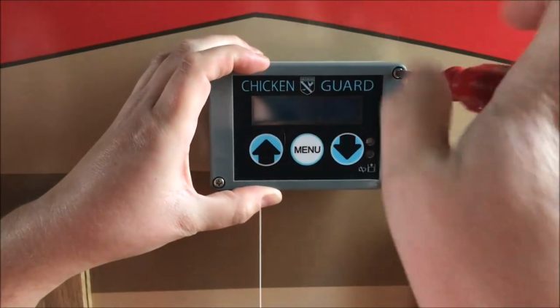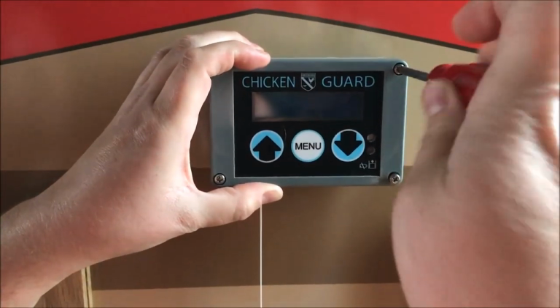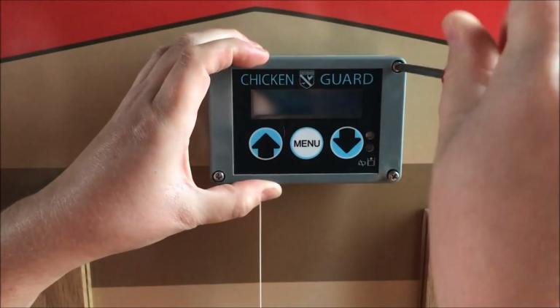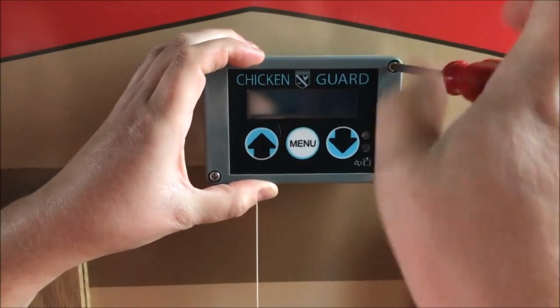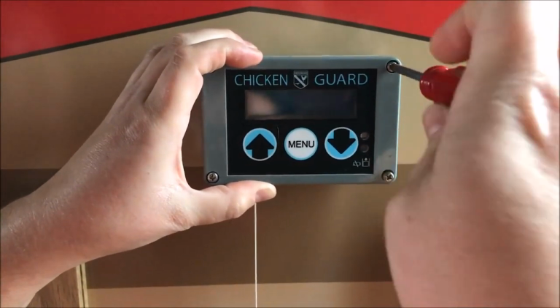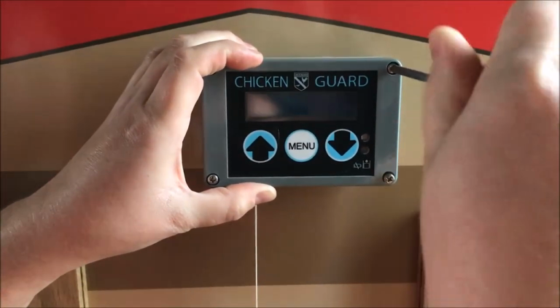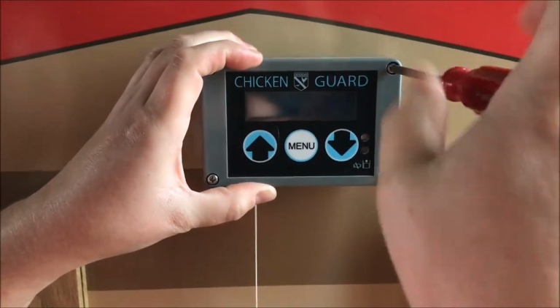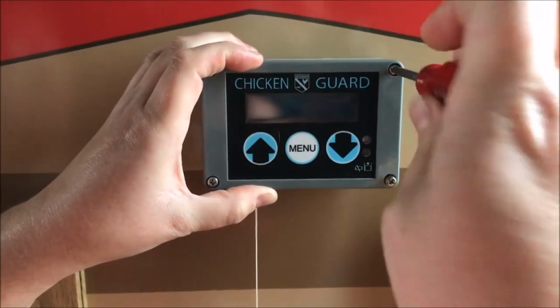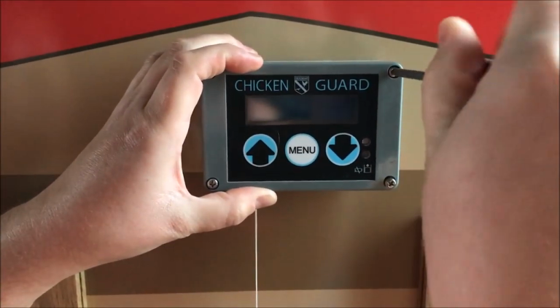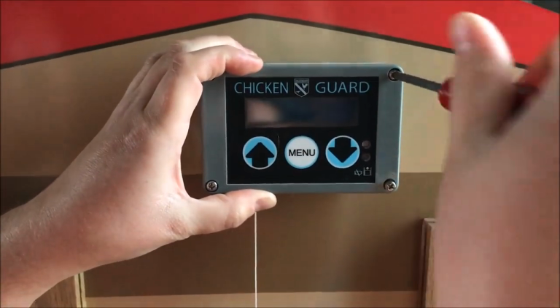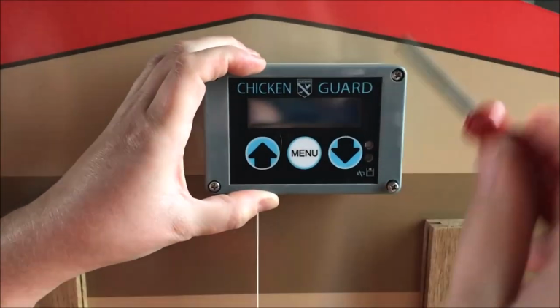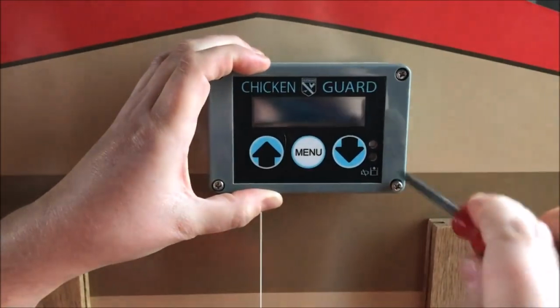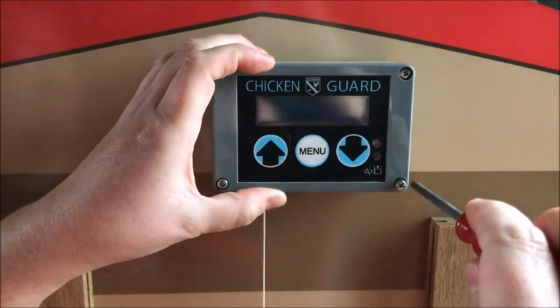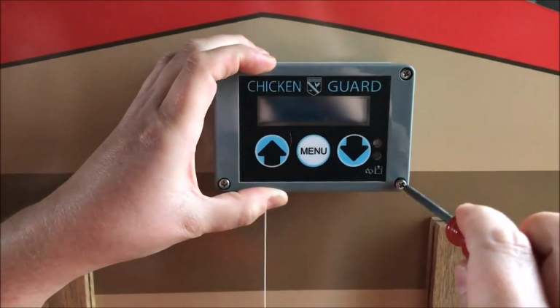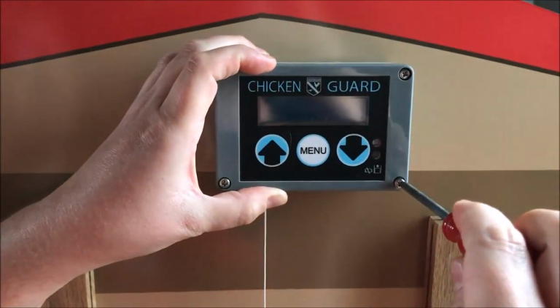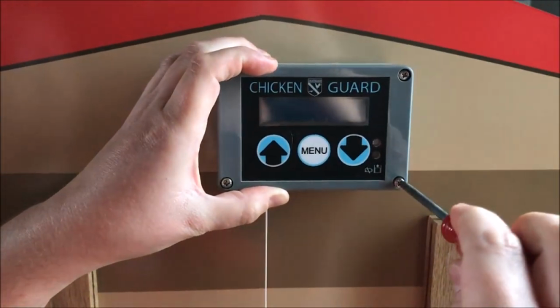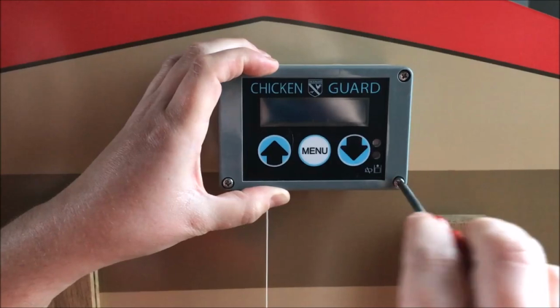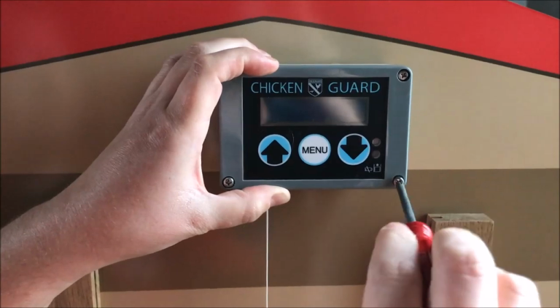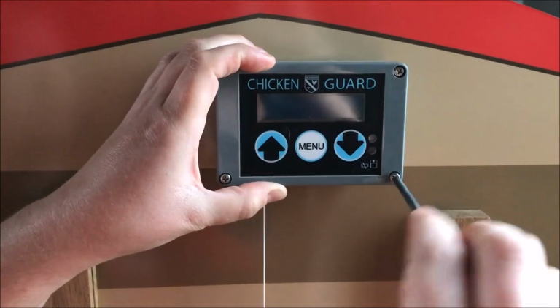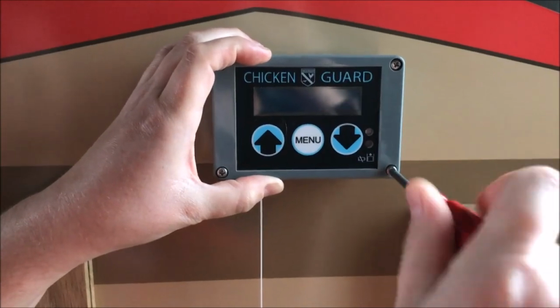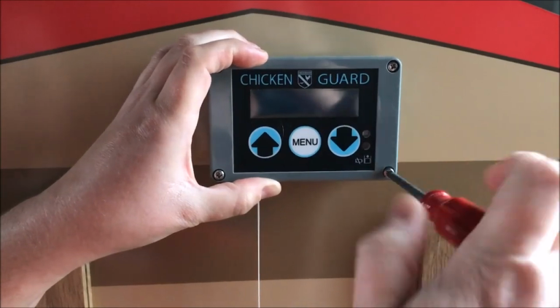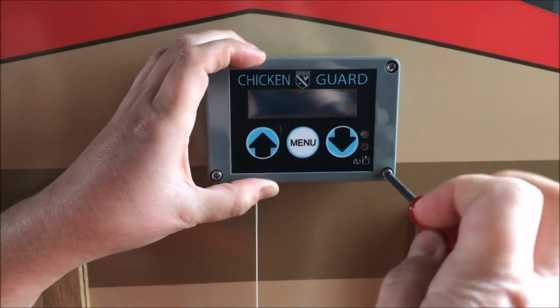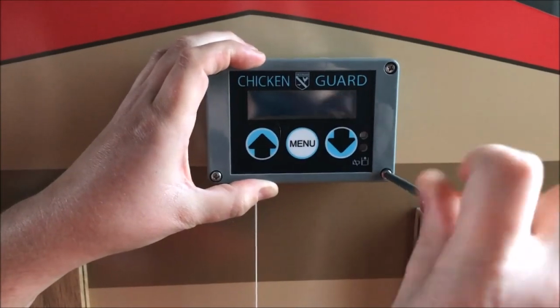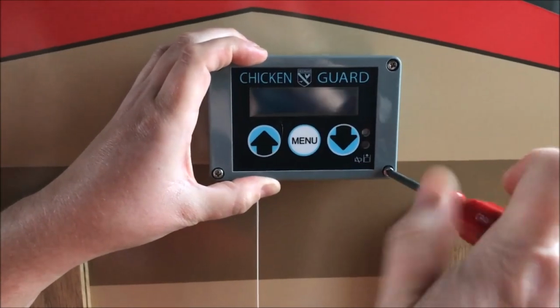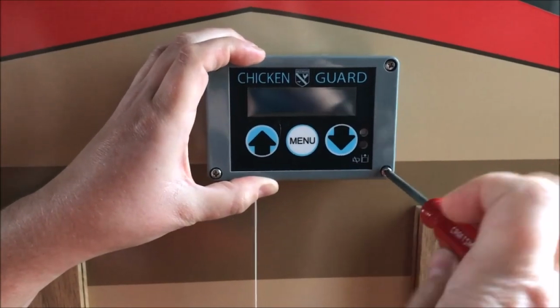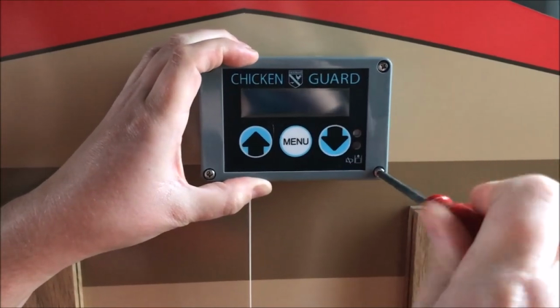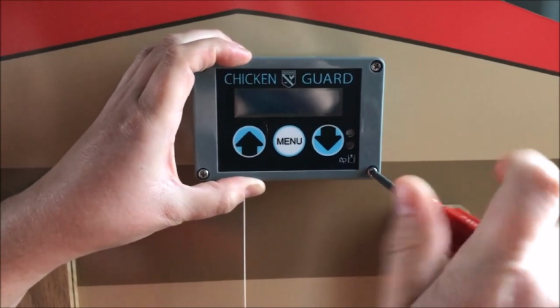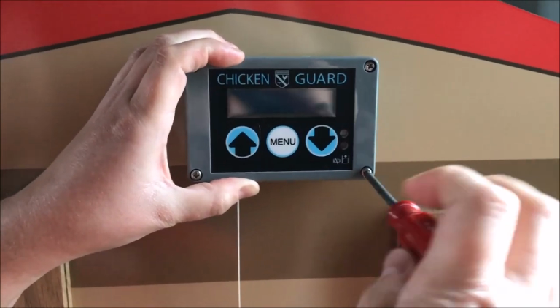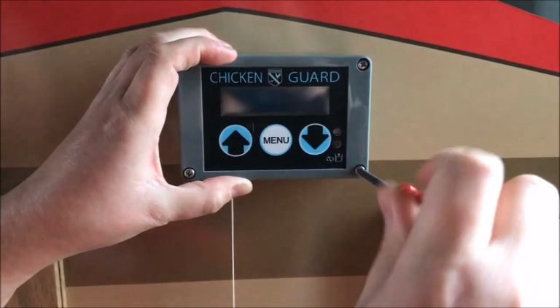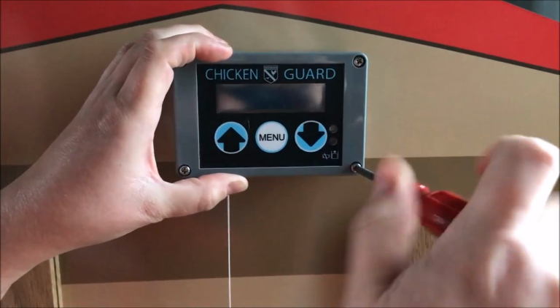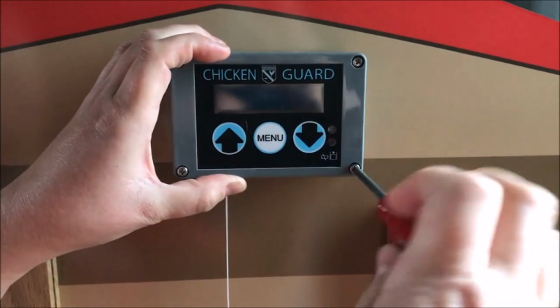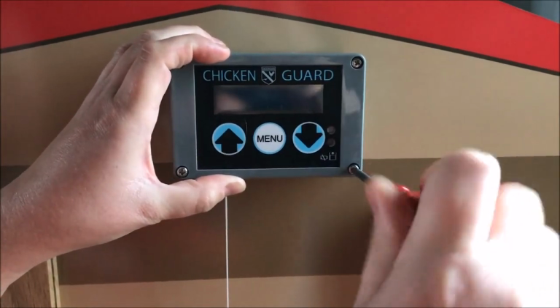It's best not to use power tools with this, as it is plastic and it could split the plastic.